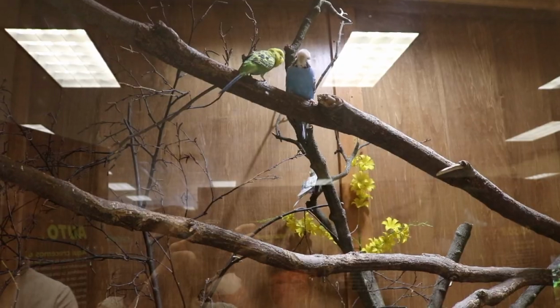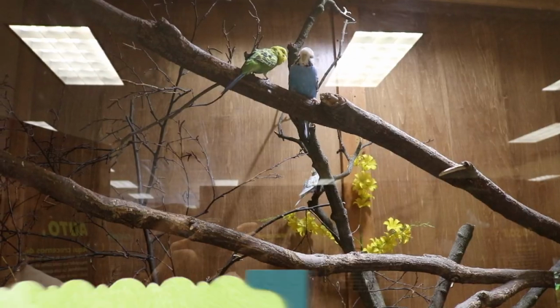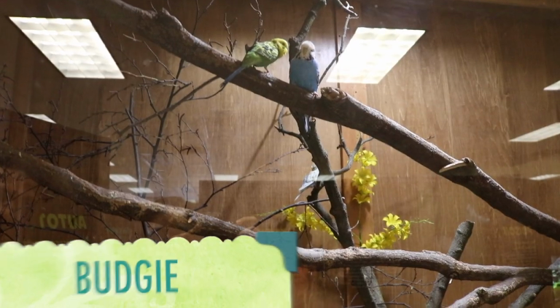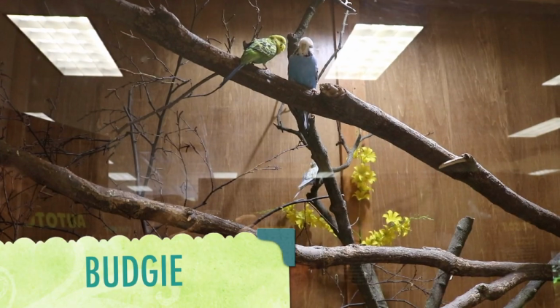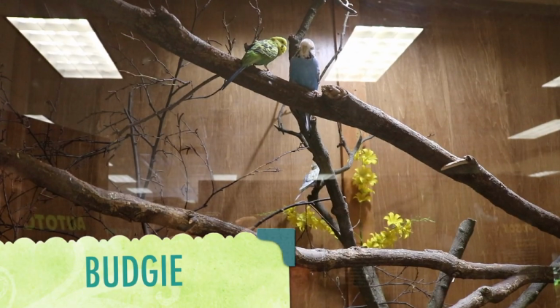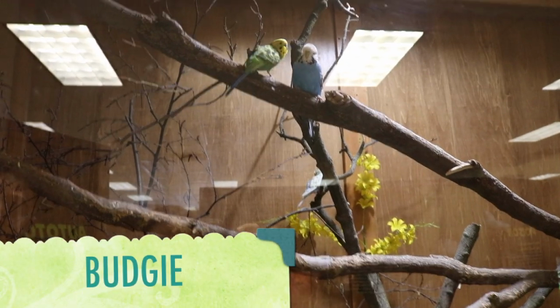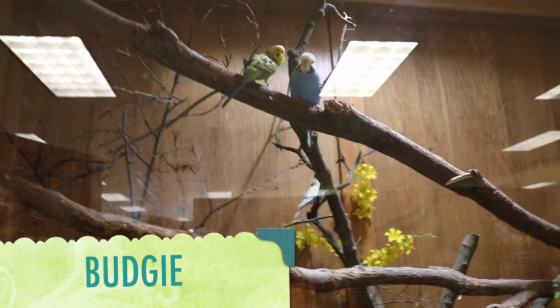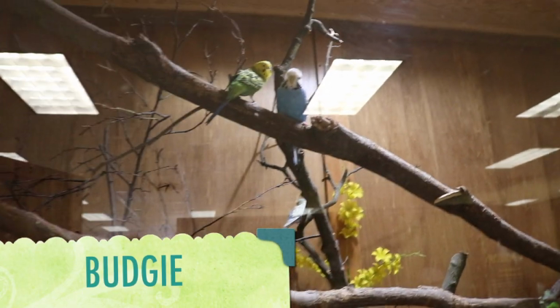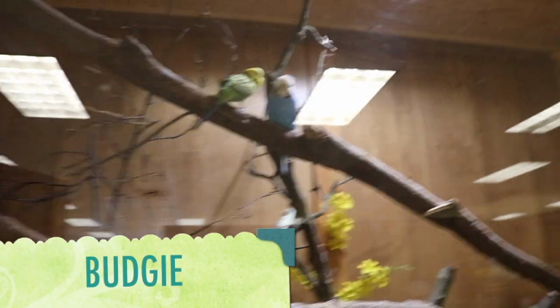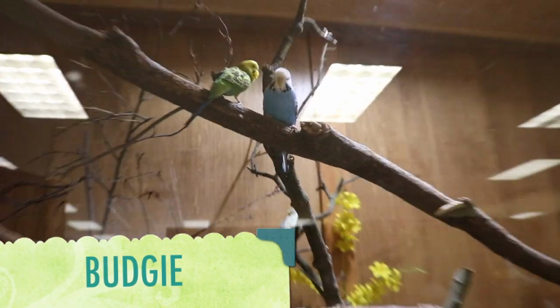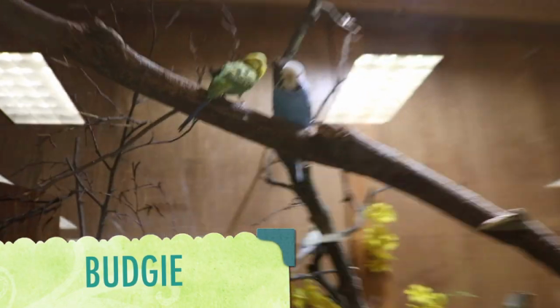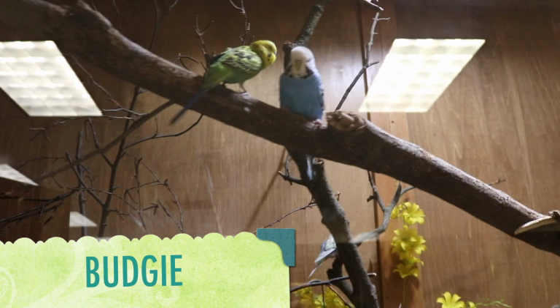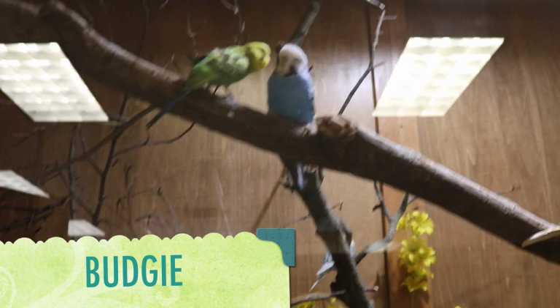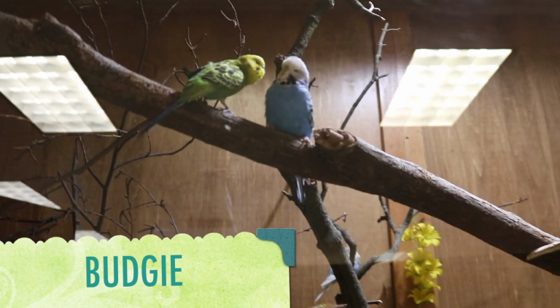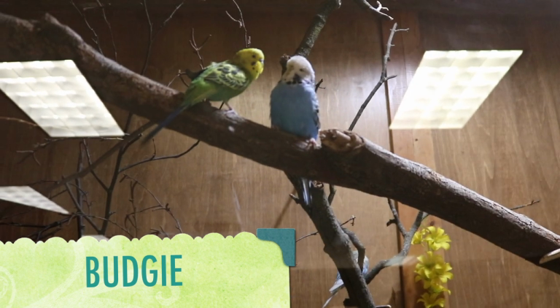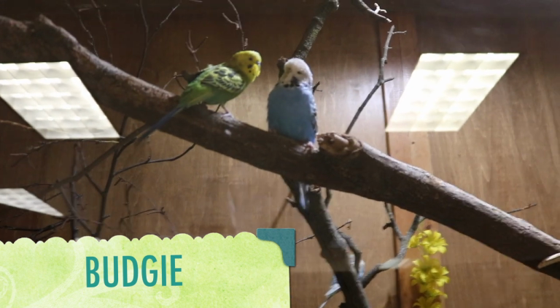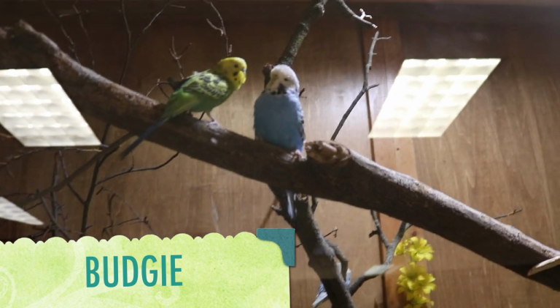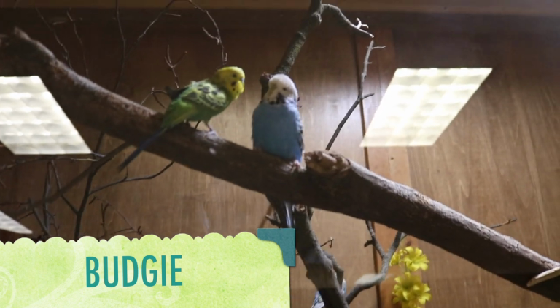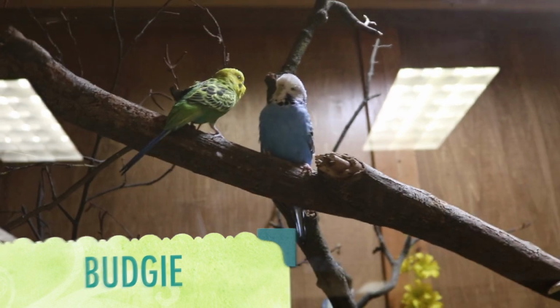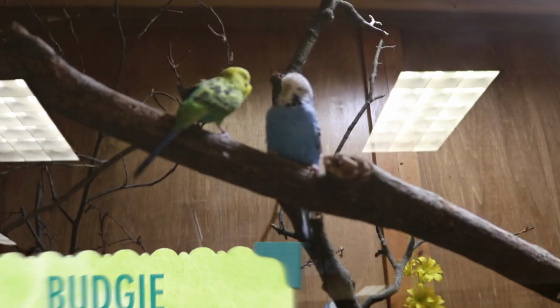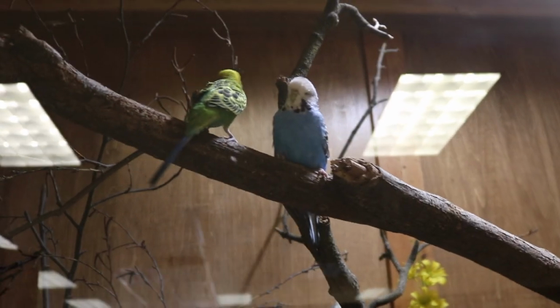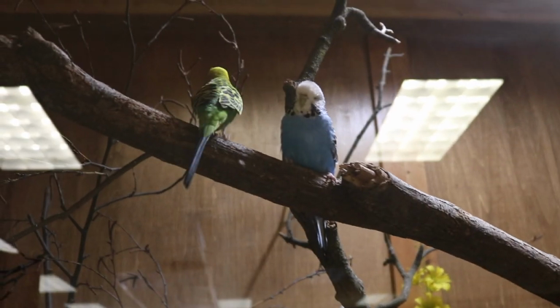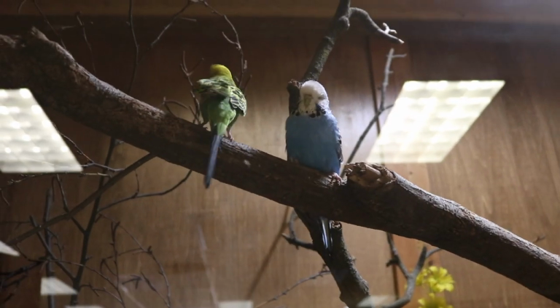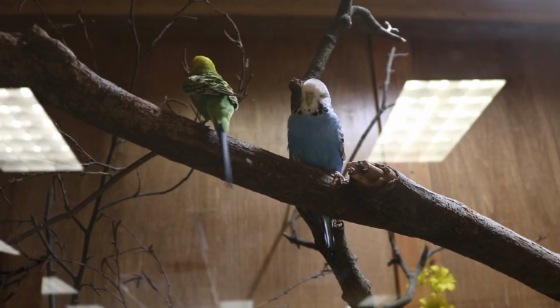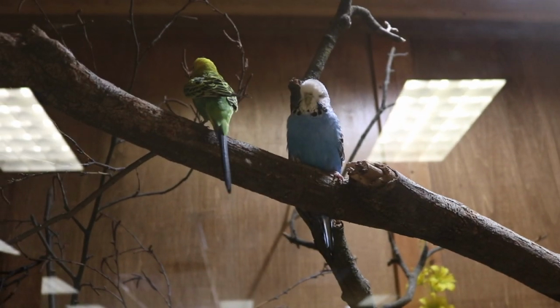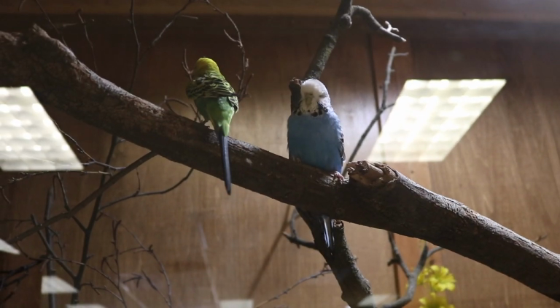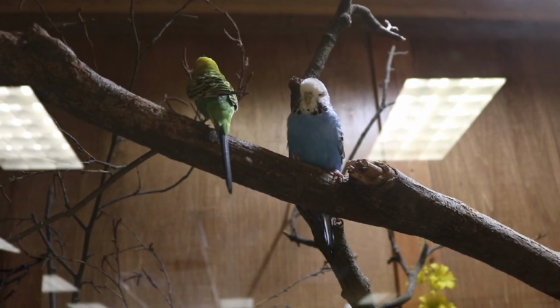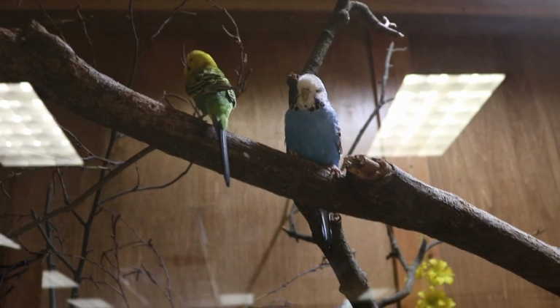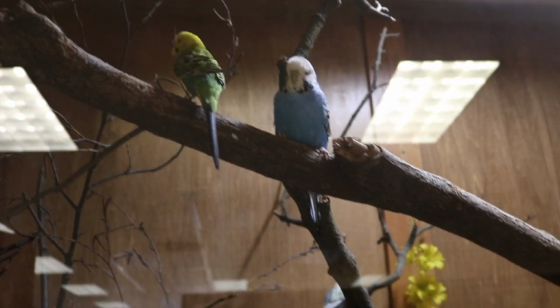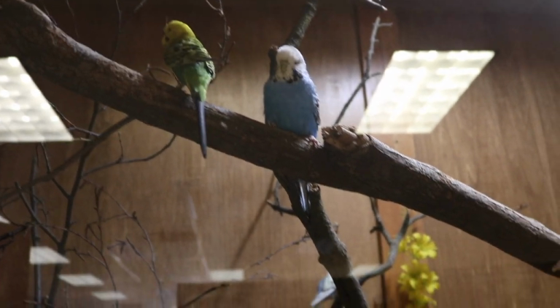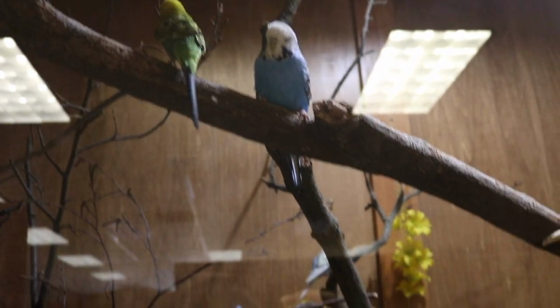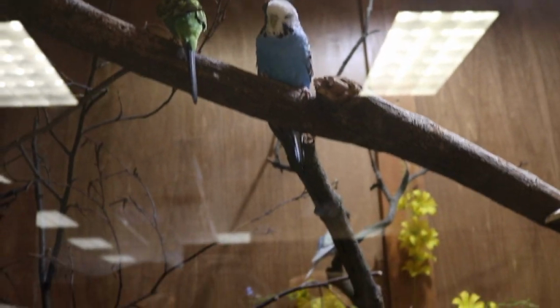This is a budgie. Did you know that a budgie can have up to 3,000 feathers total across their whole body?